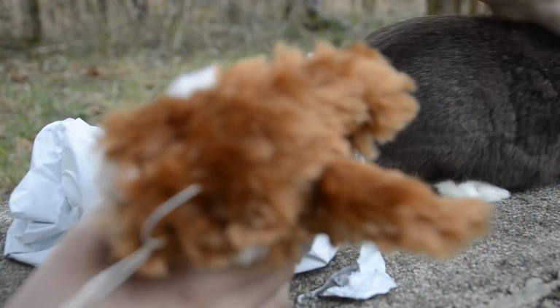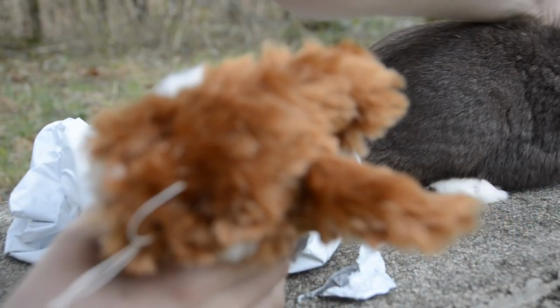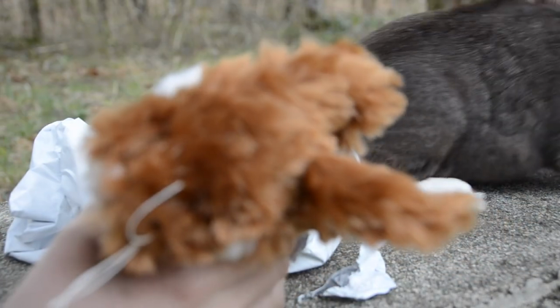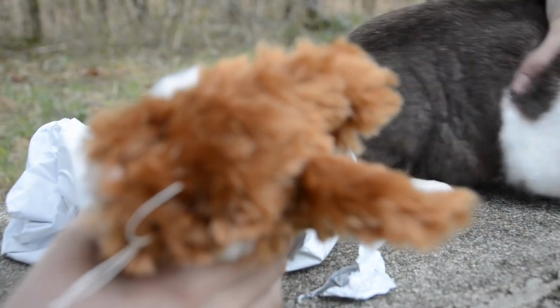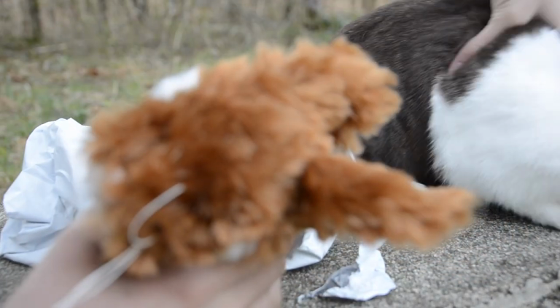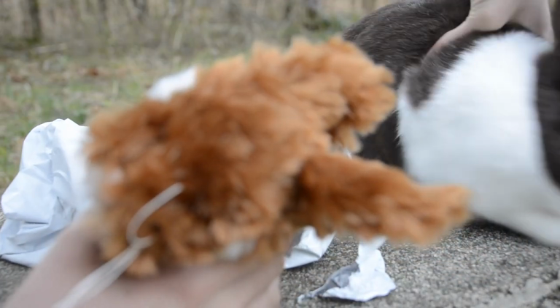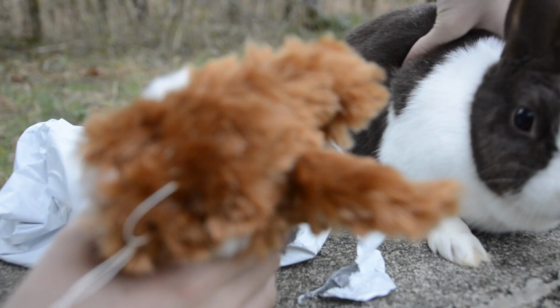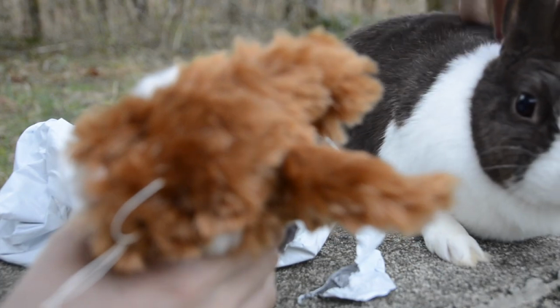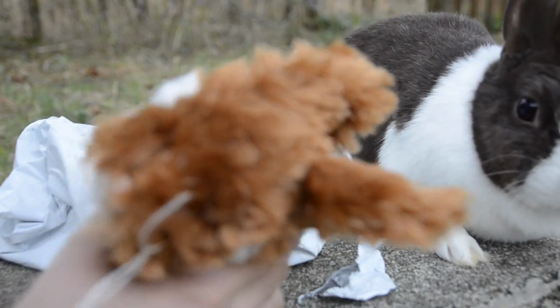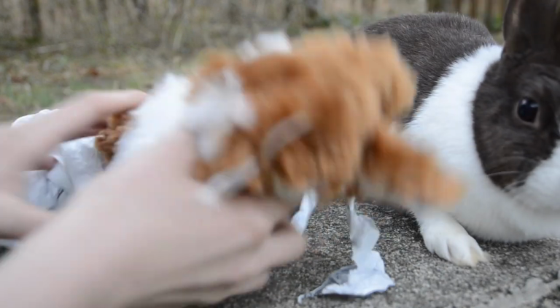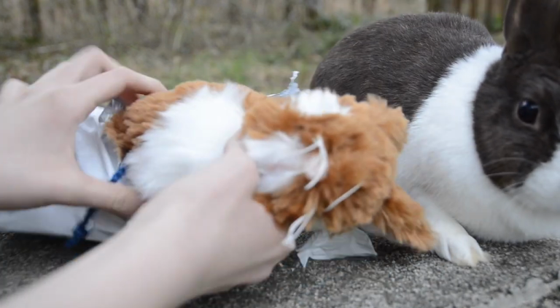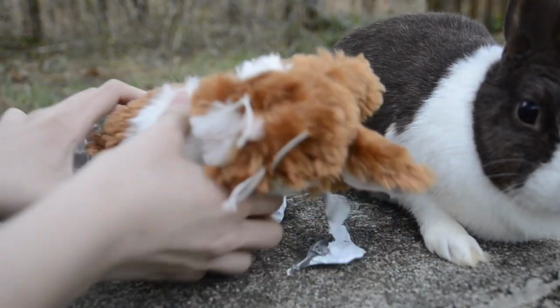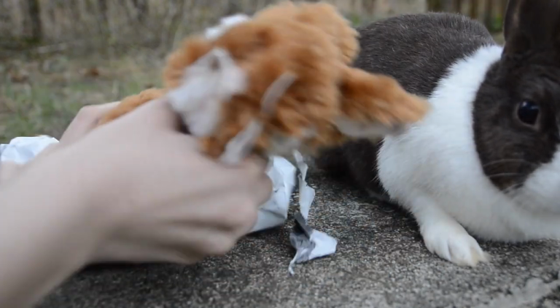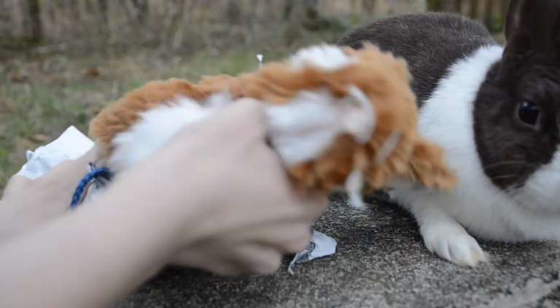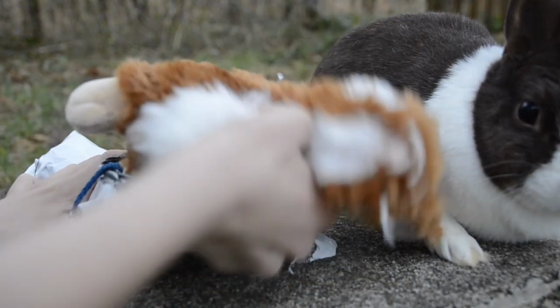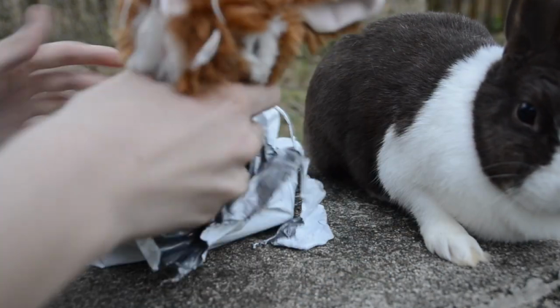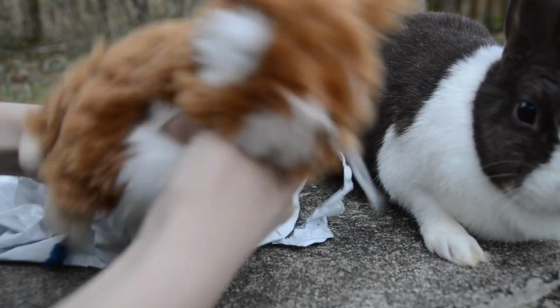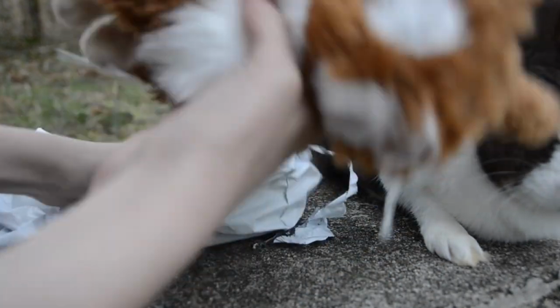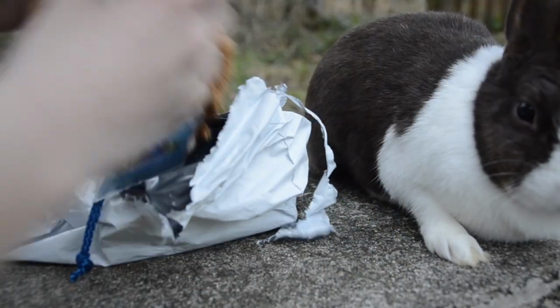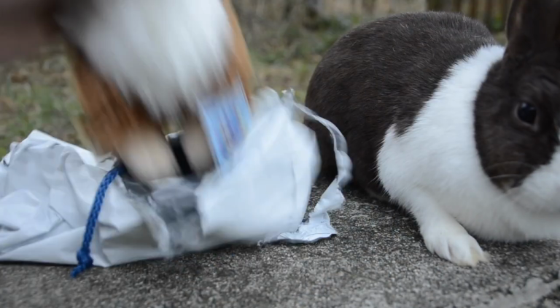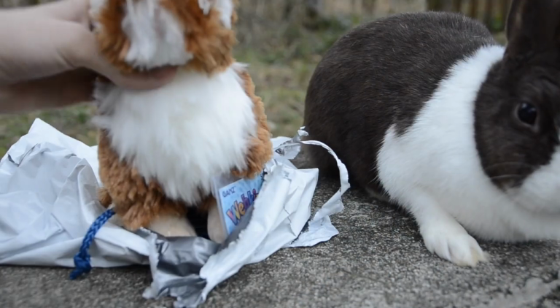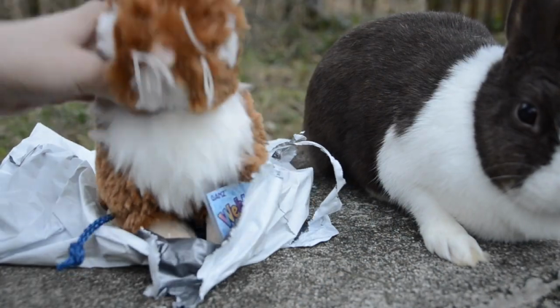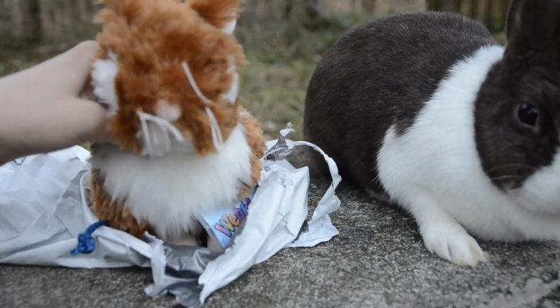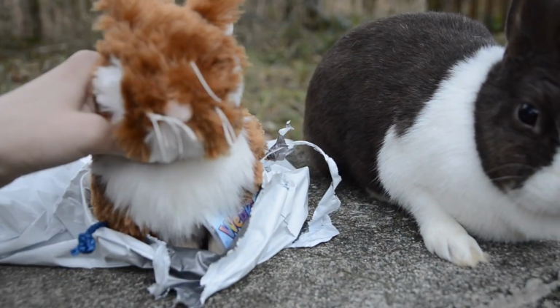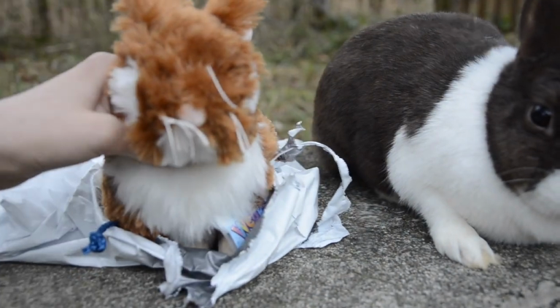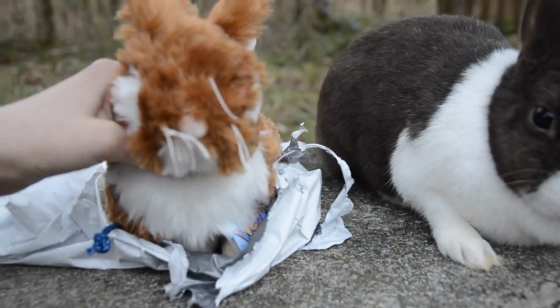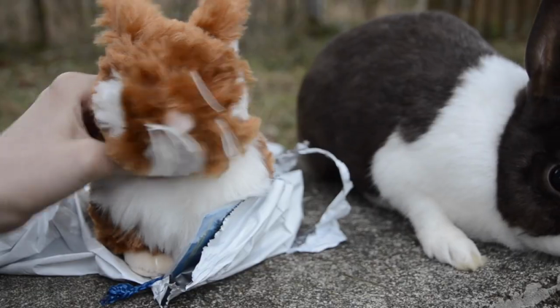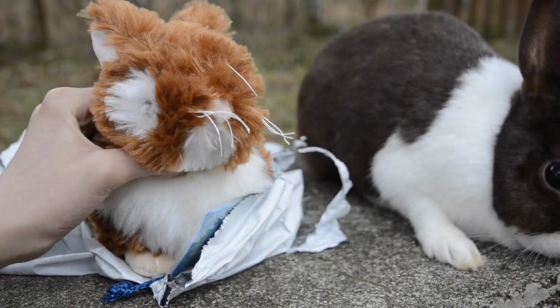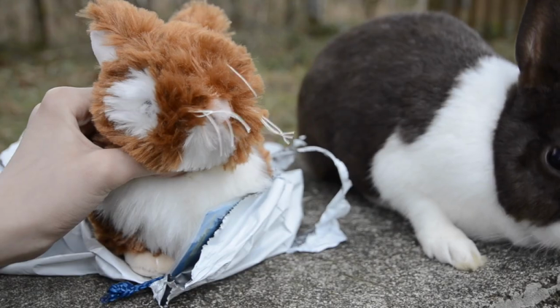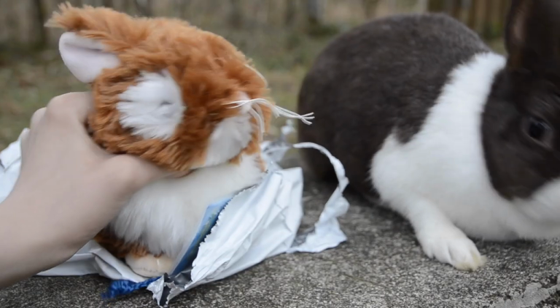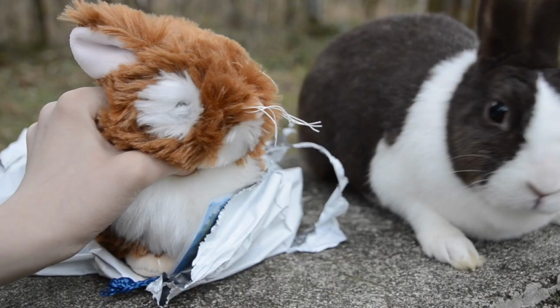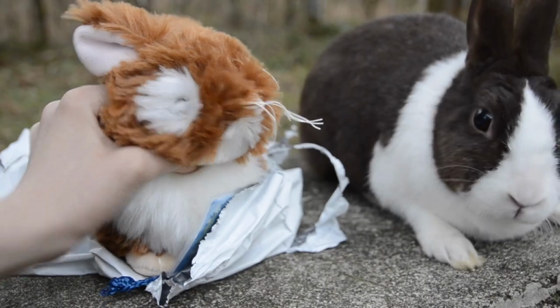Flopsy, come here. Flopsy. Oh my gosh, this pet. It's so cute.